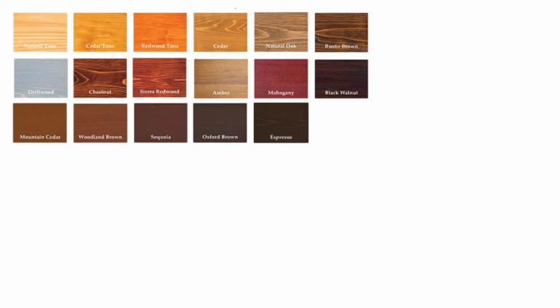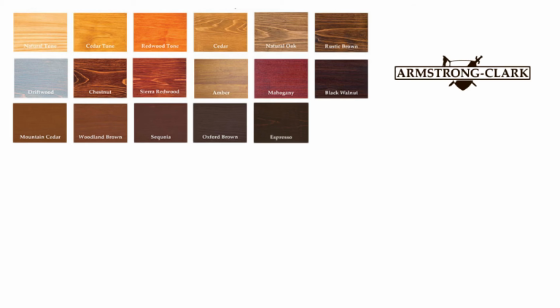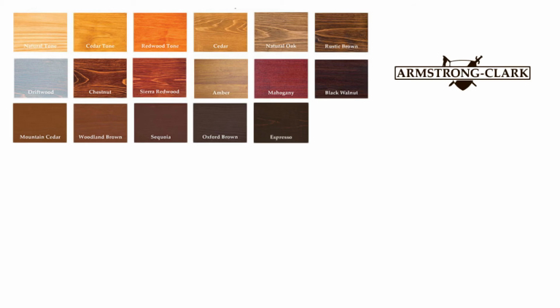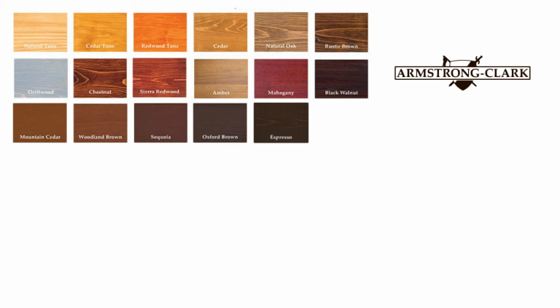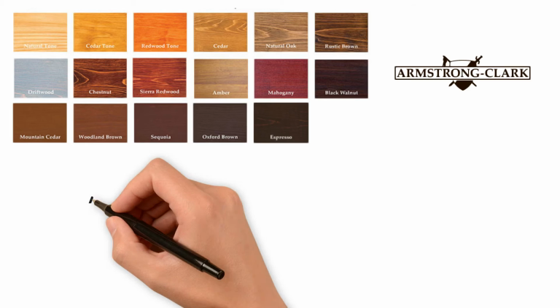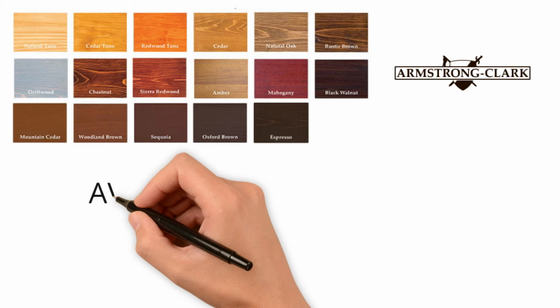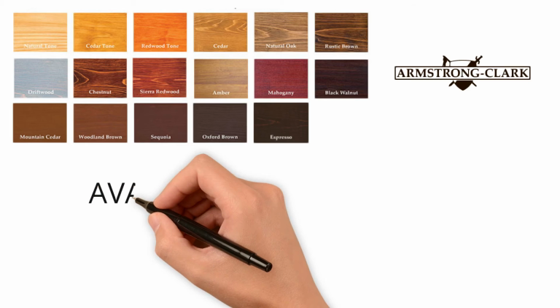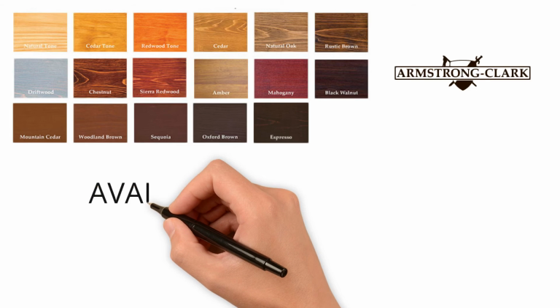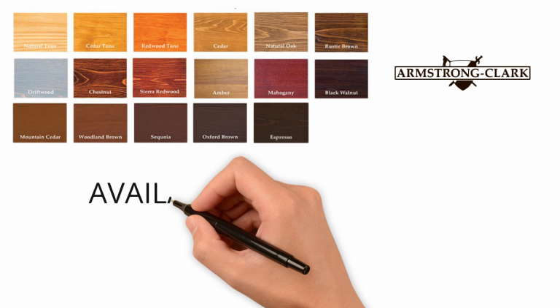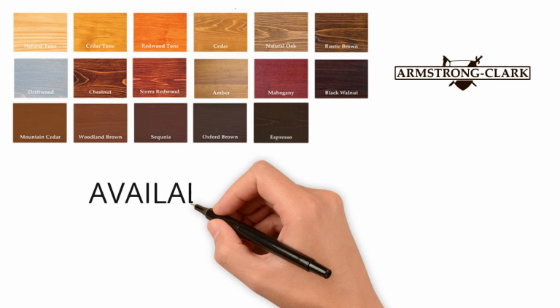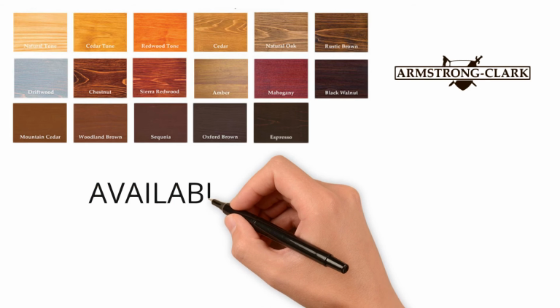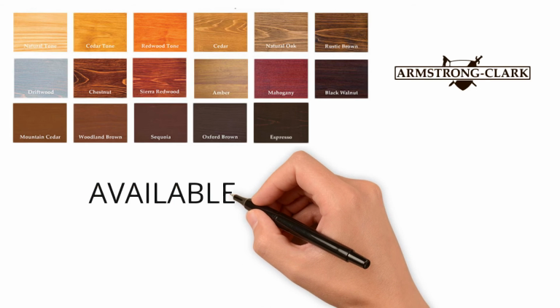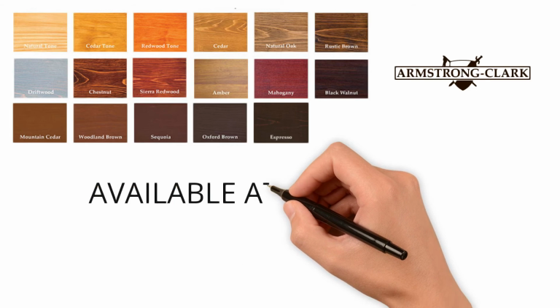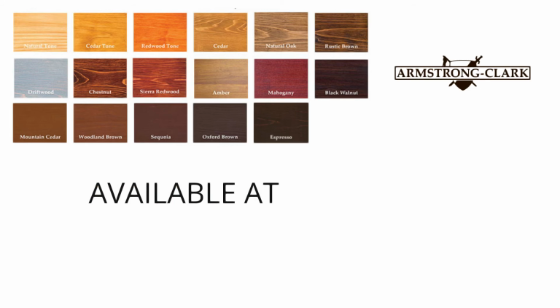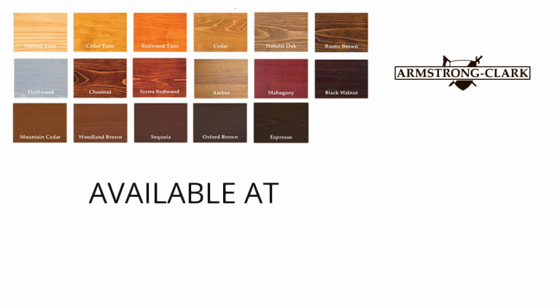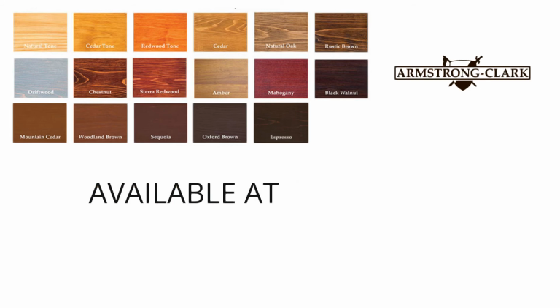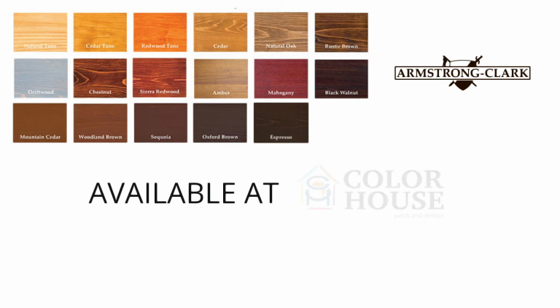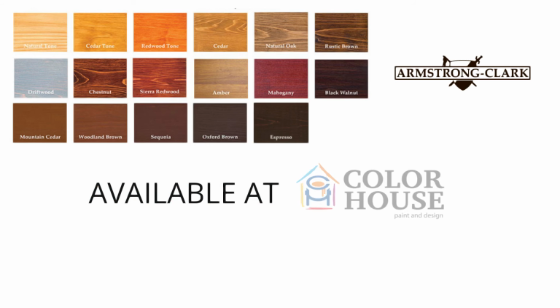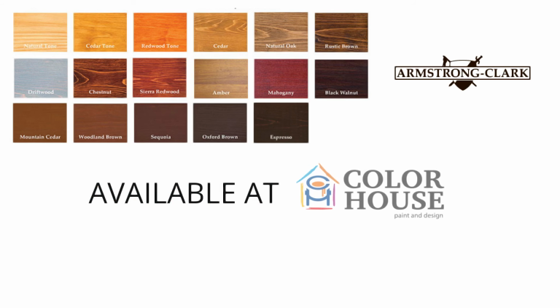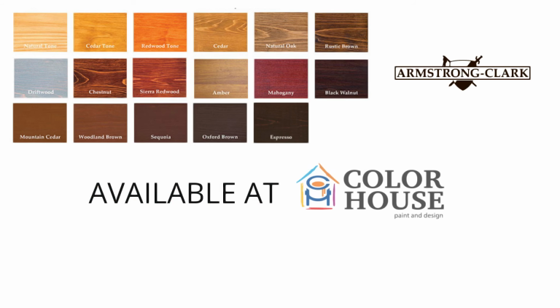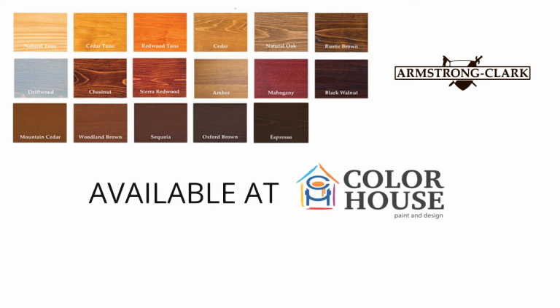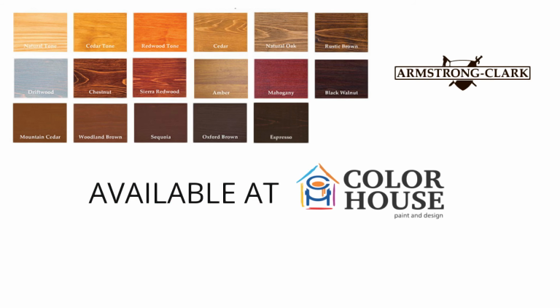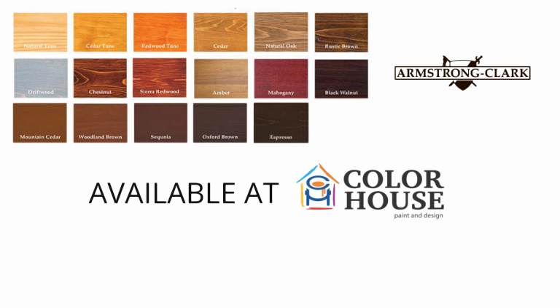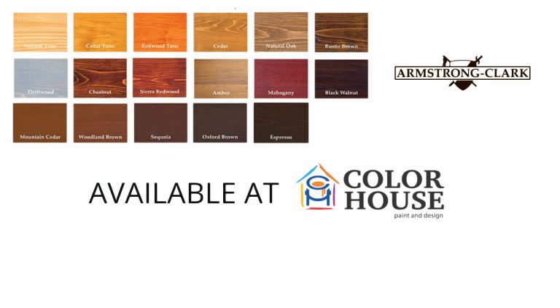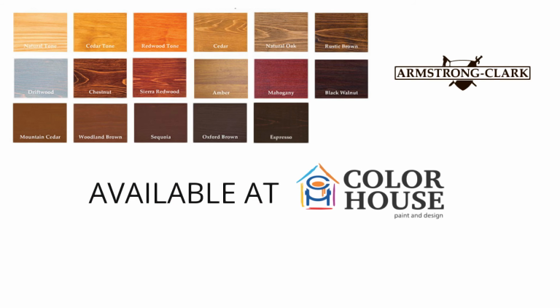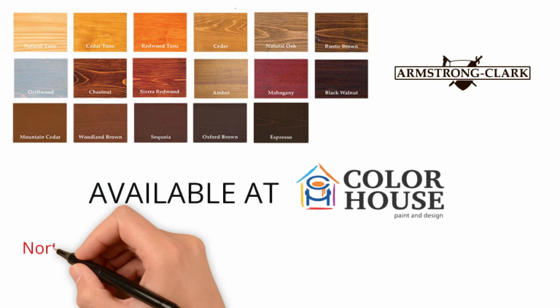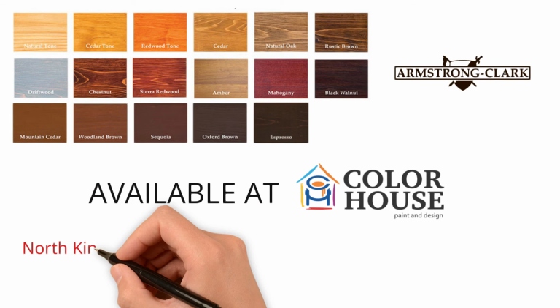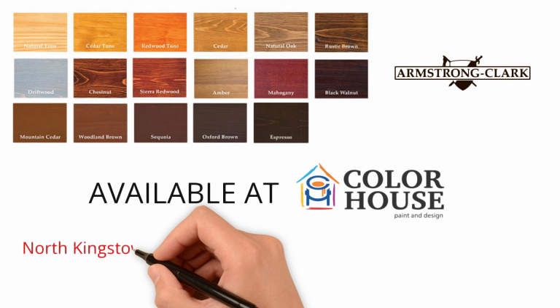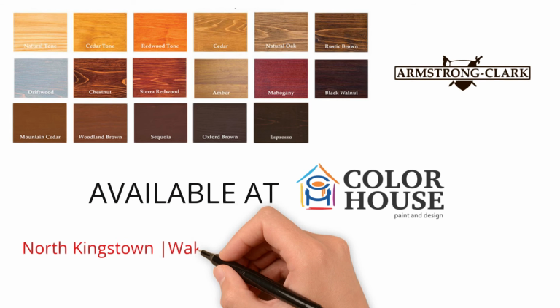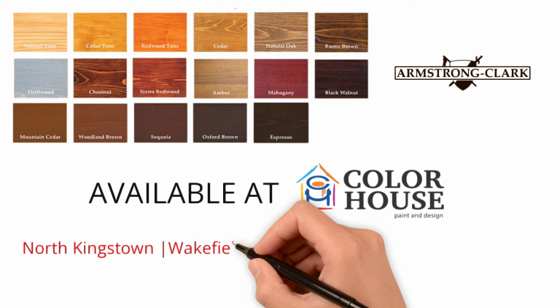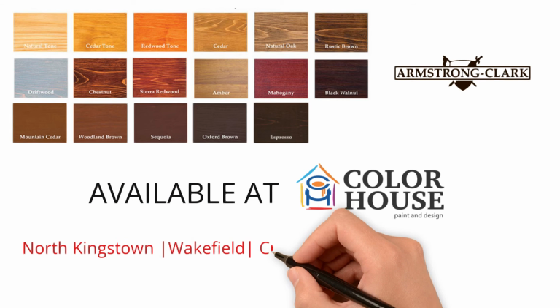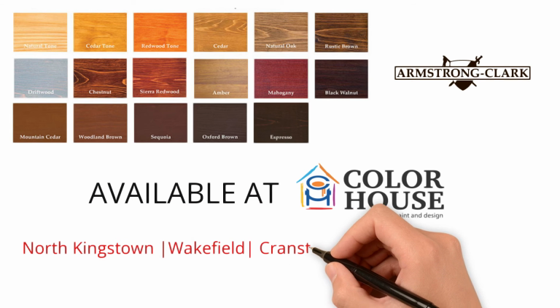Be sure to test for color after prep is completed using a free sample can available locally.